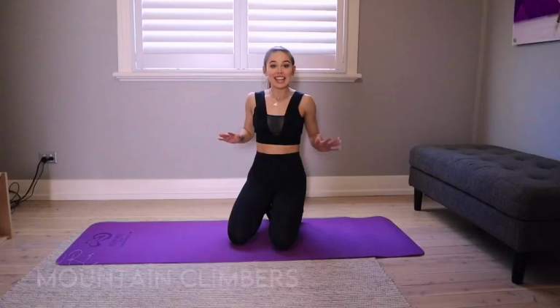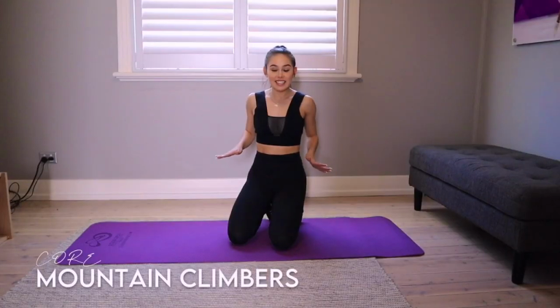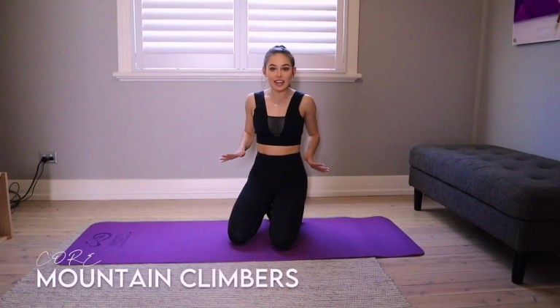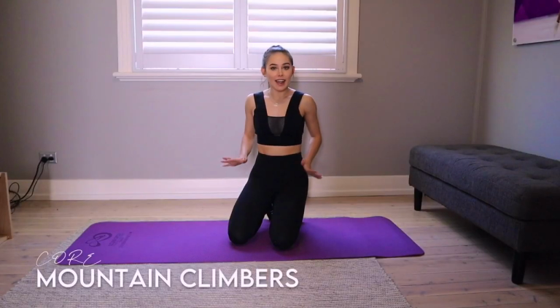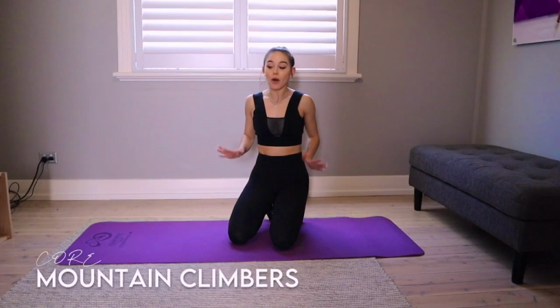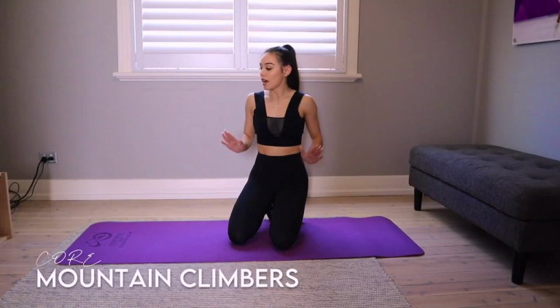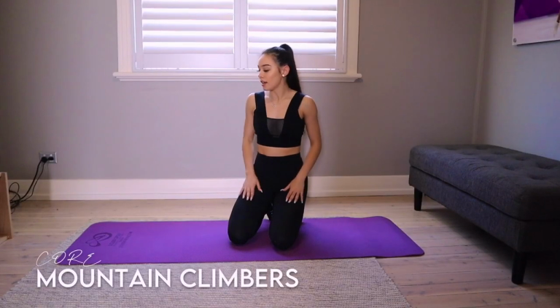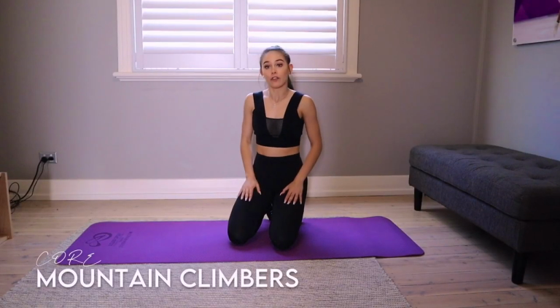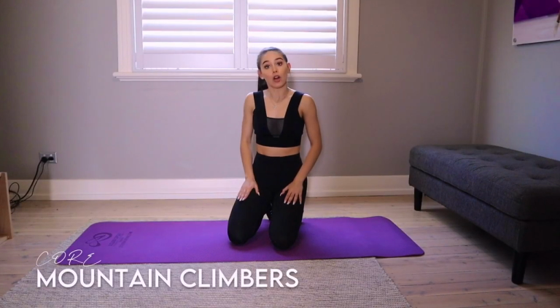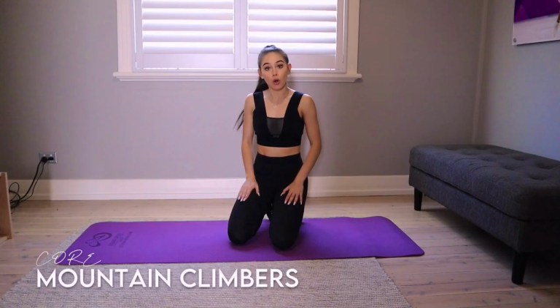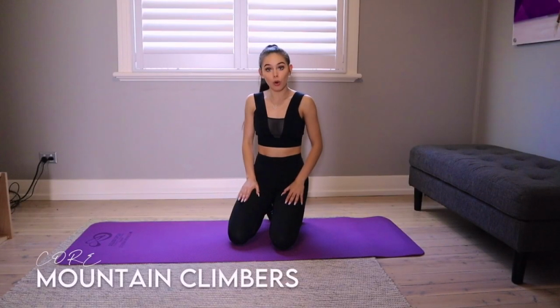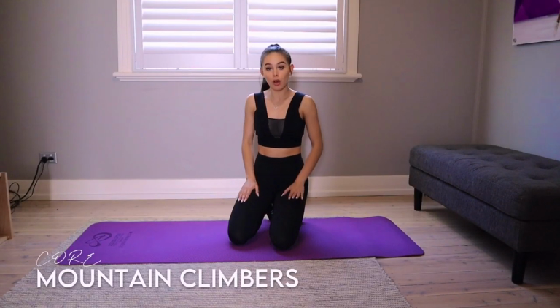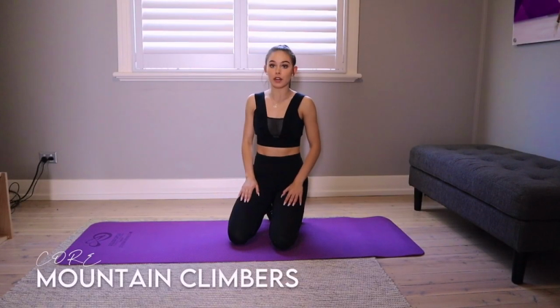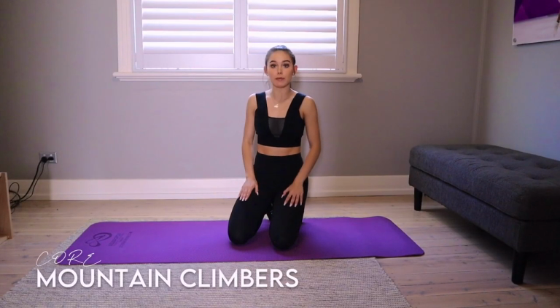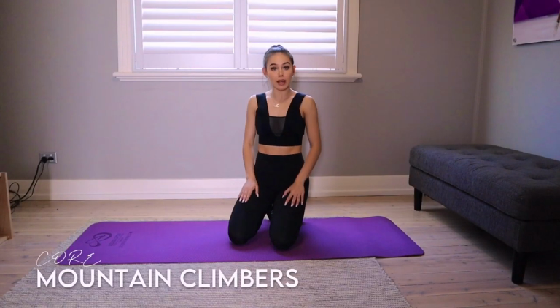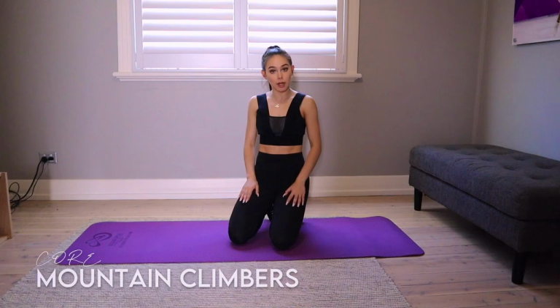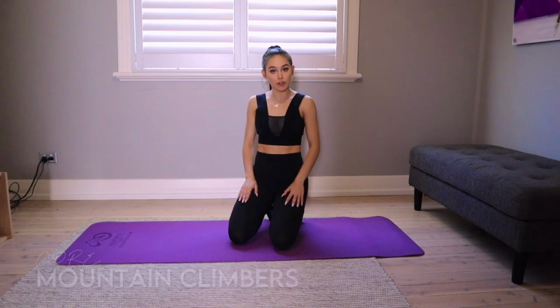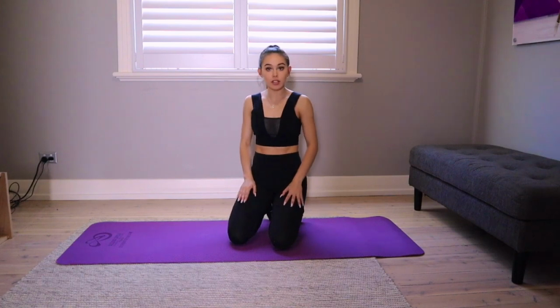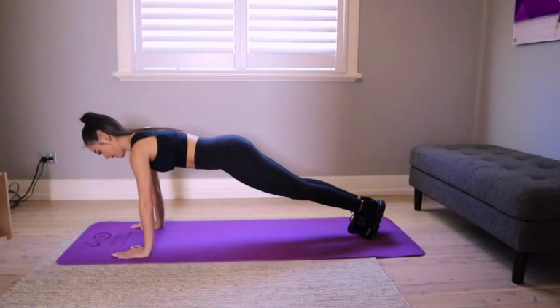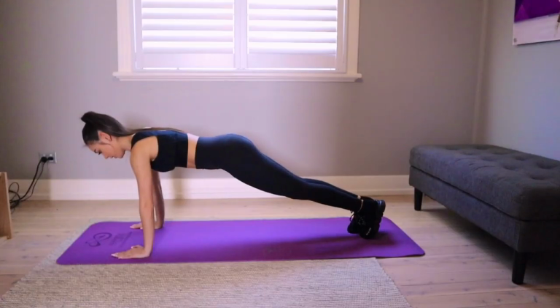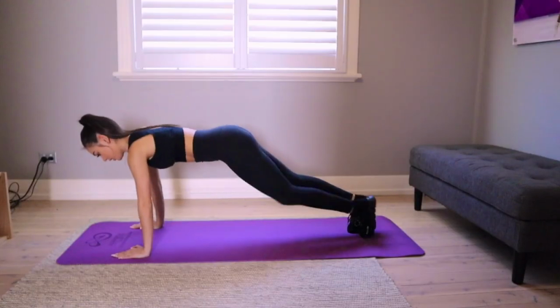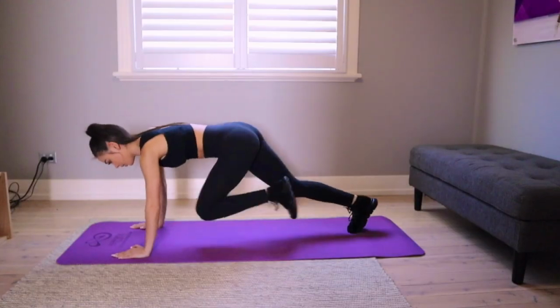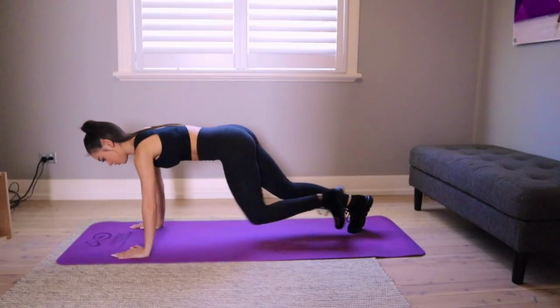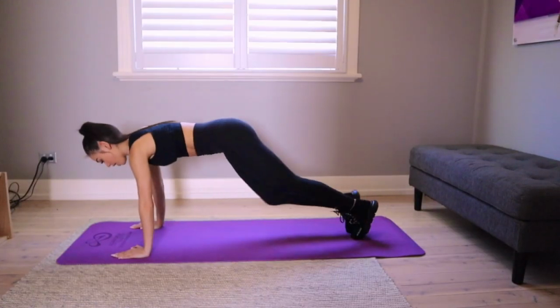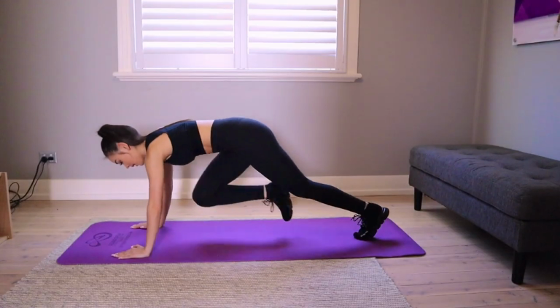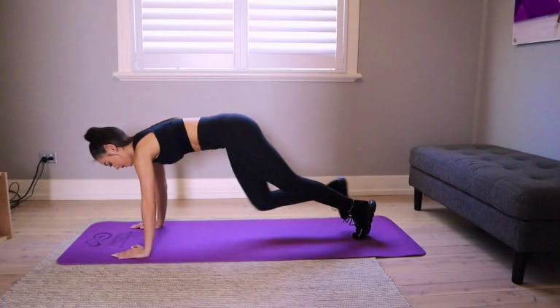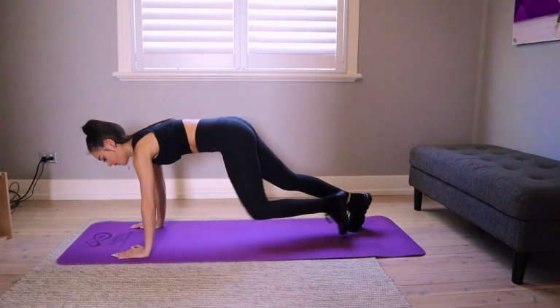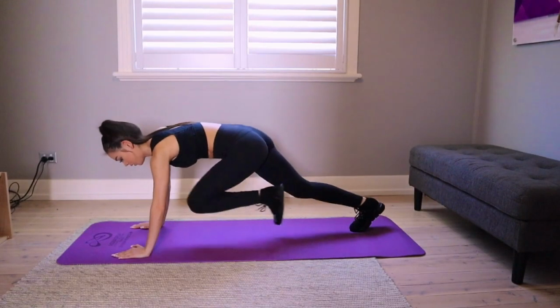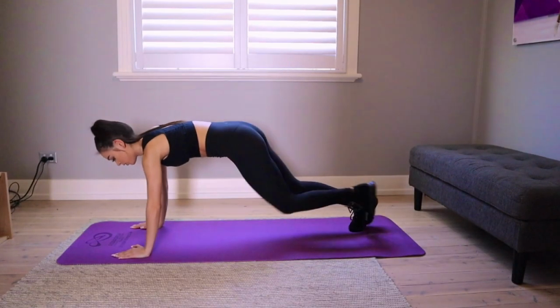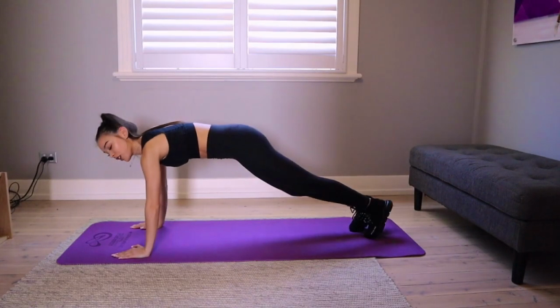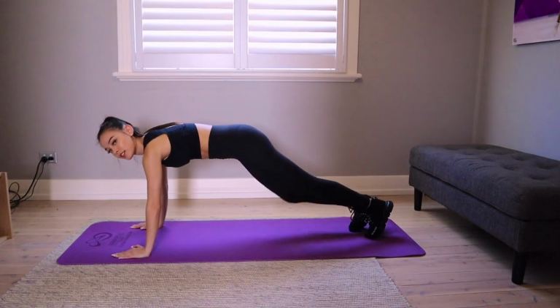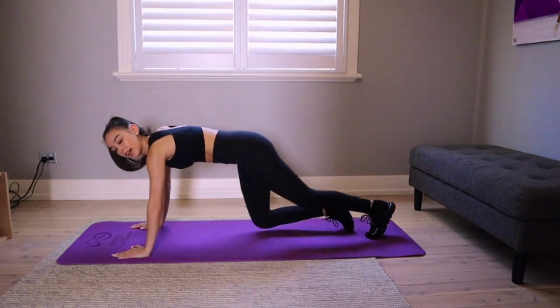Legs are done now — now for our core. We're going to do mountain climbers first. Plank position, and then just drive your knees towards your chest.